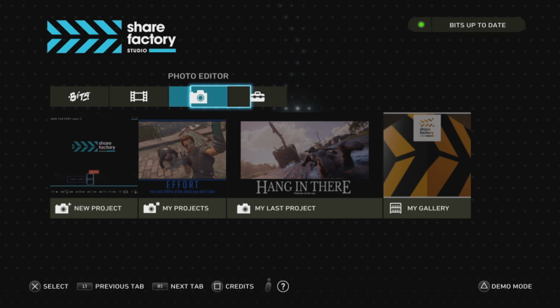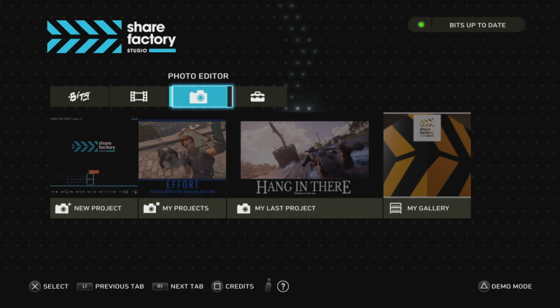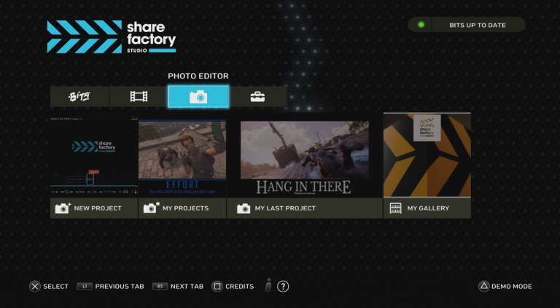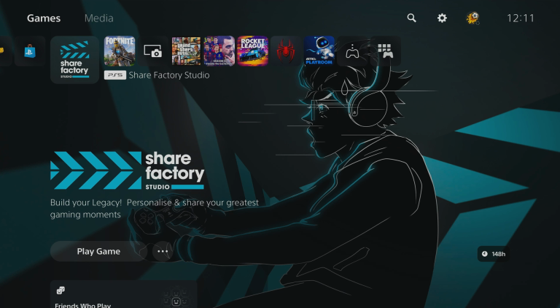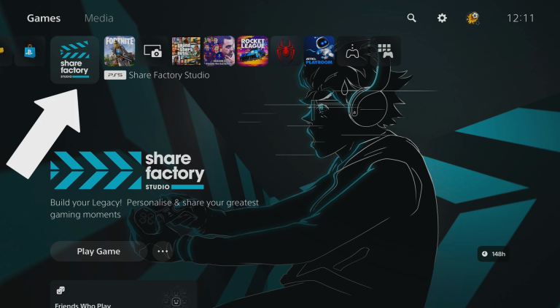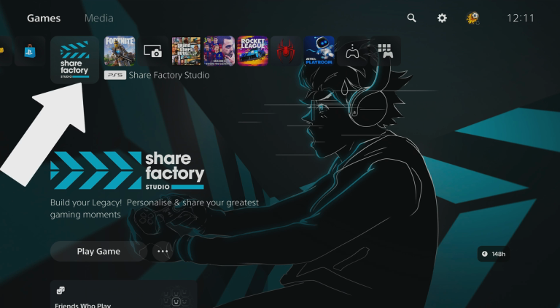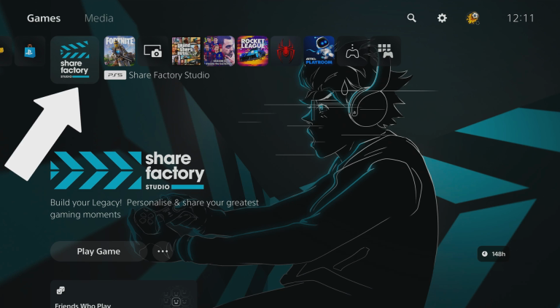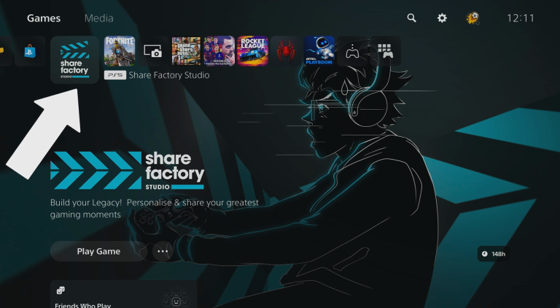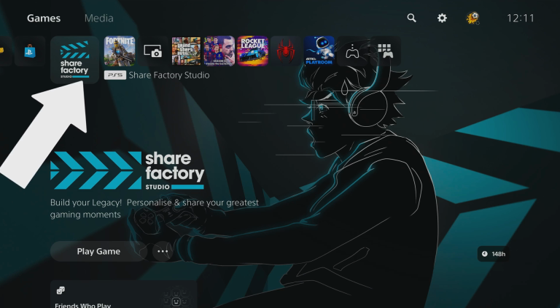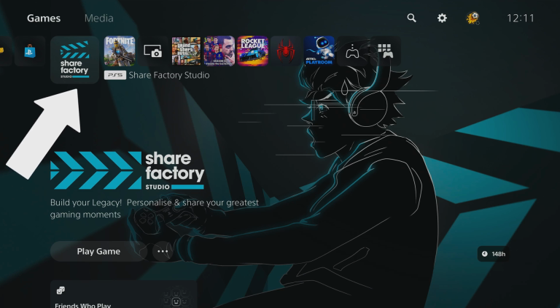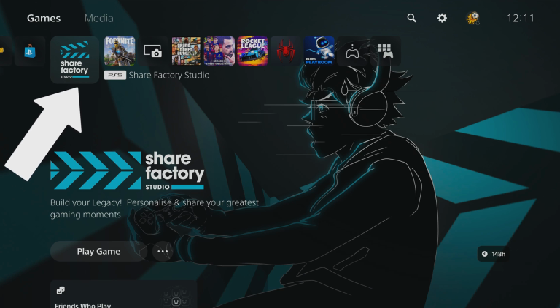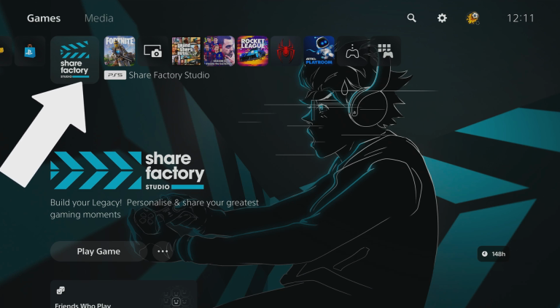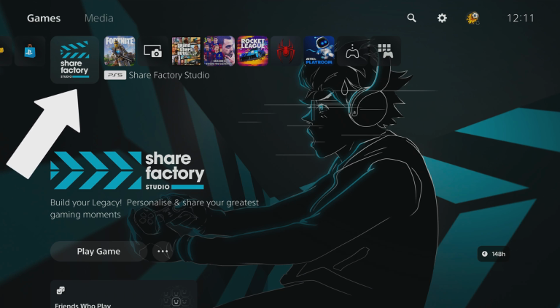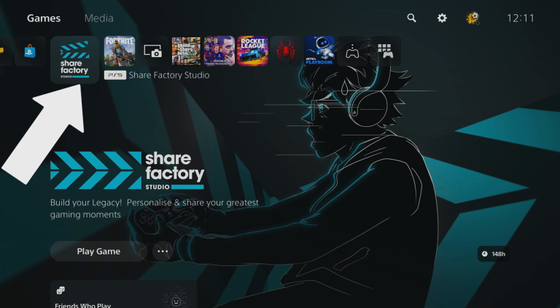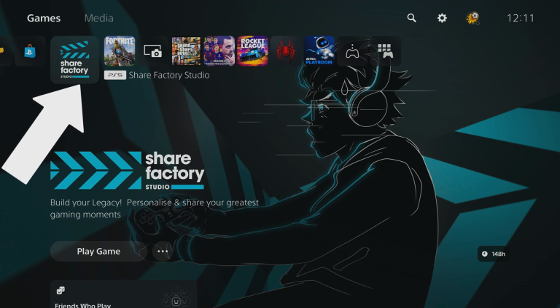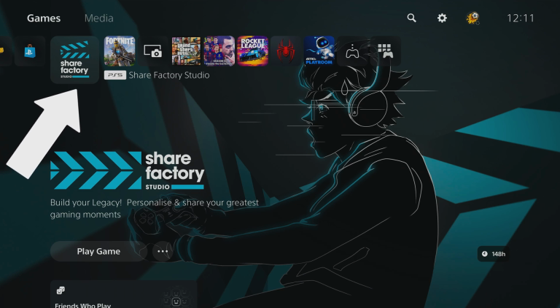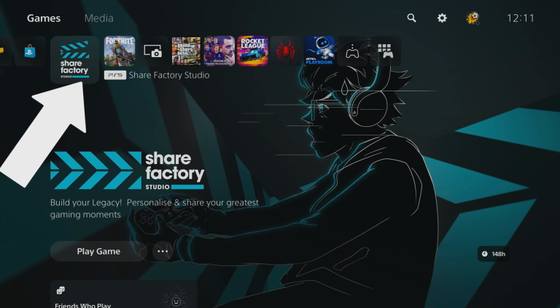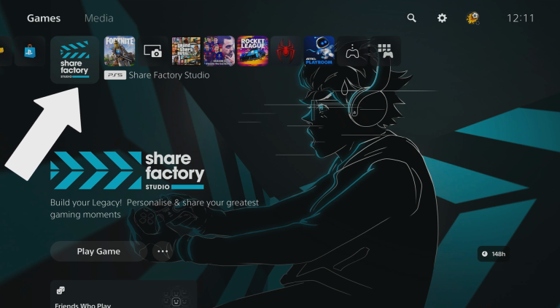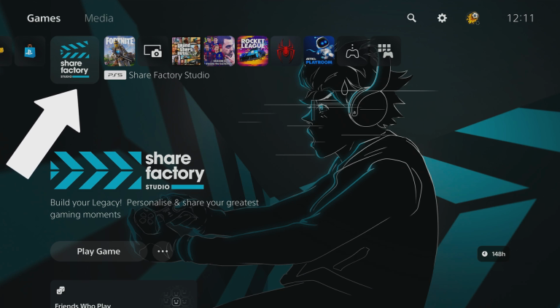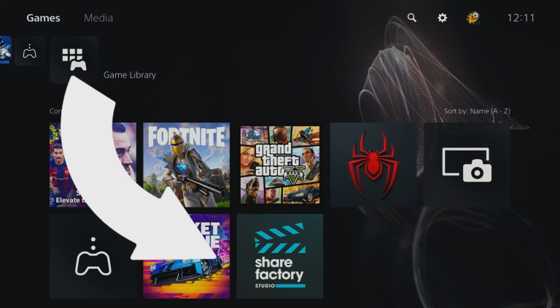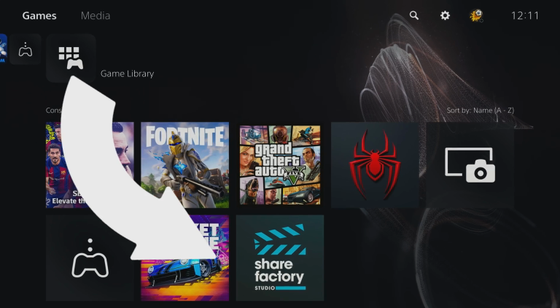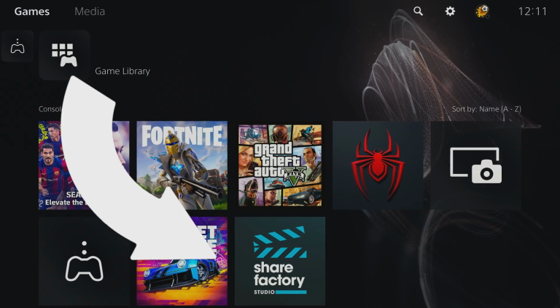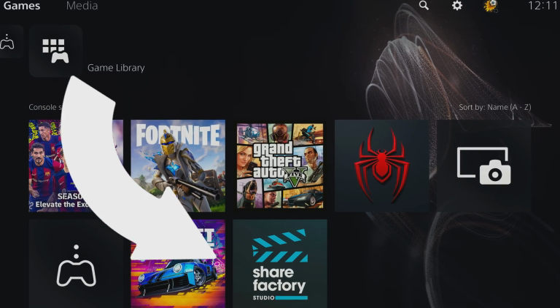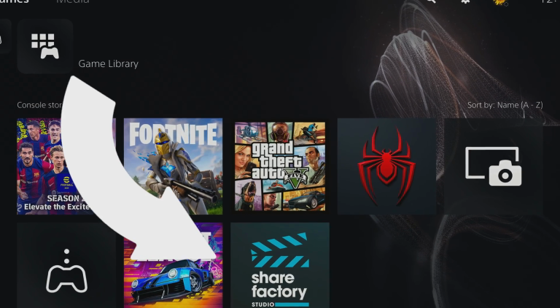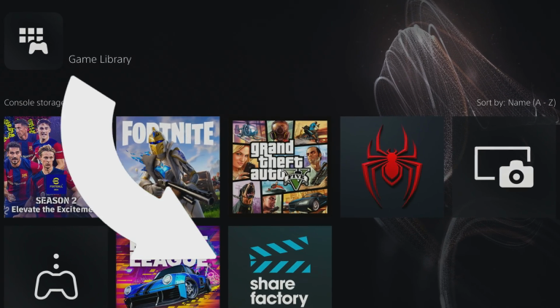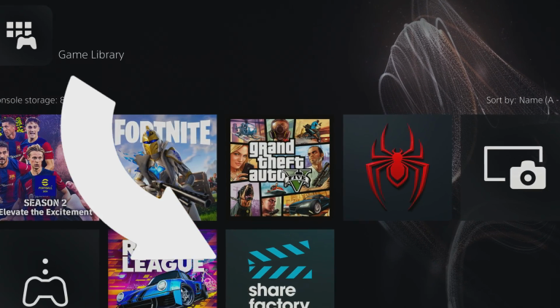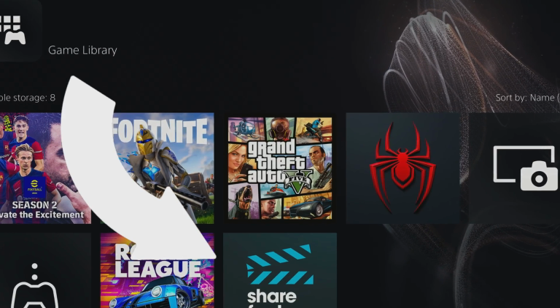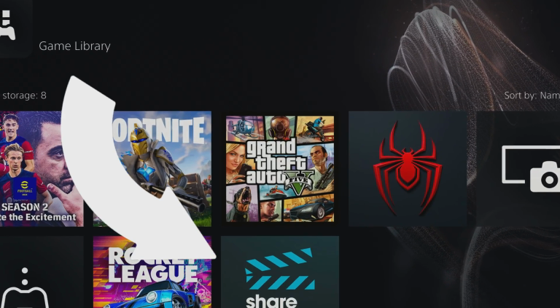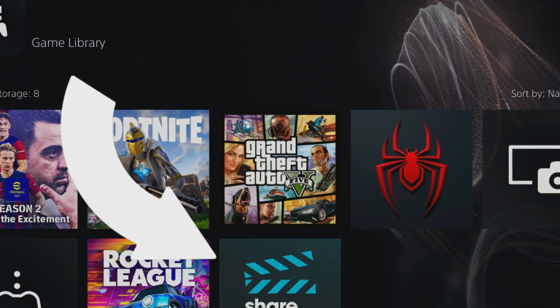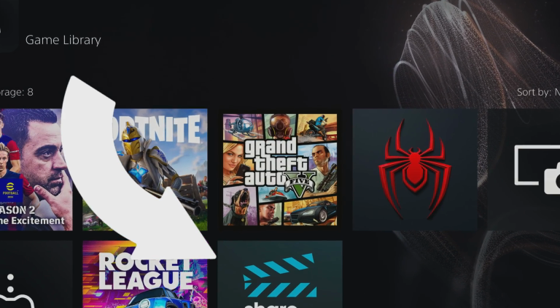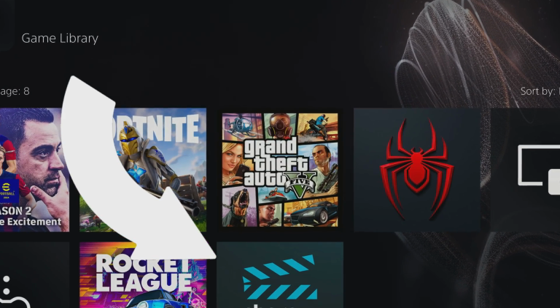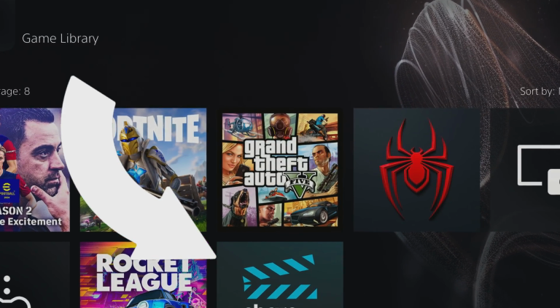You'll find the ShareFactory menu on the home page on the PS5, or if not, download it in the game library.